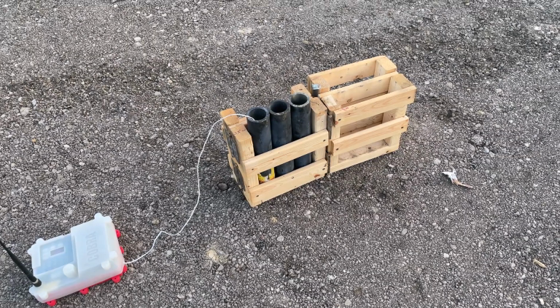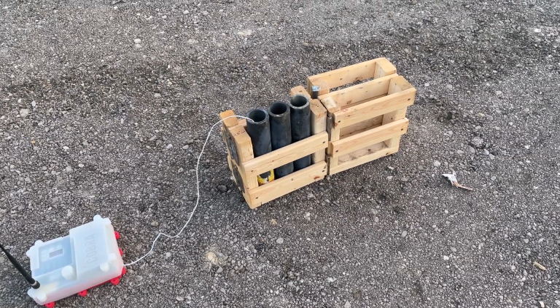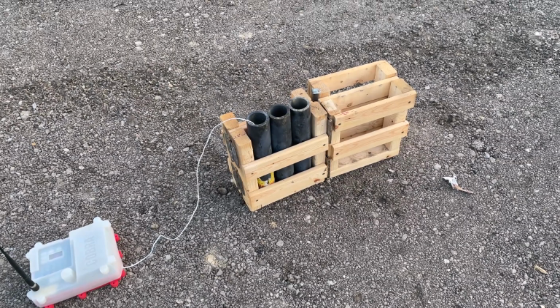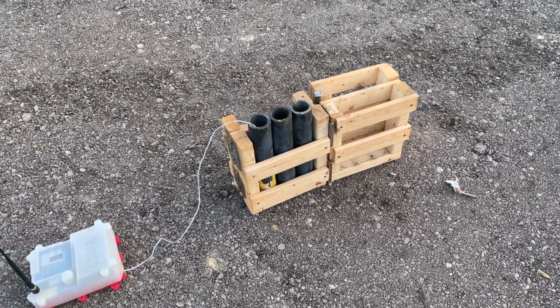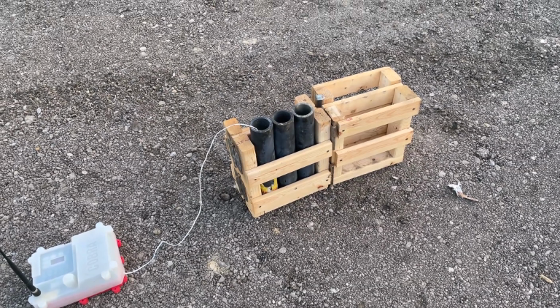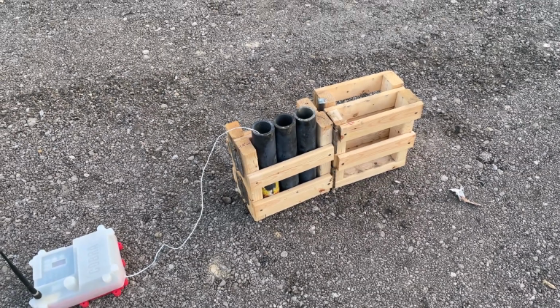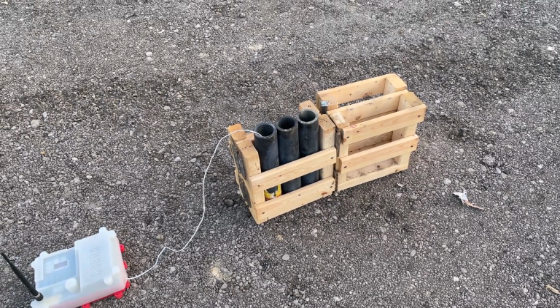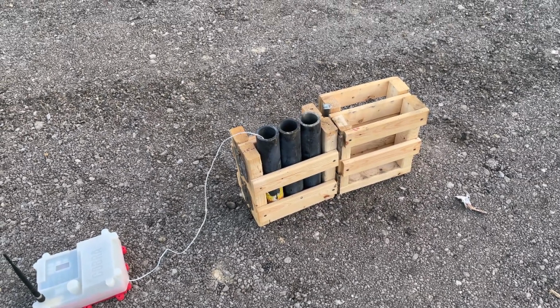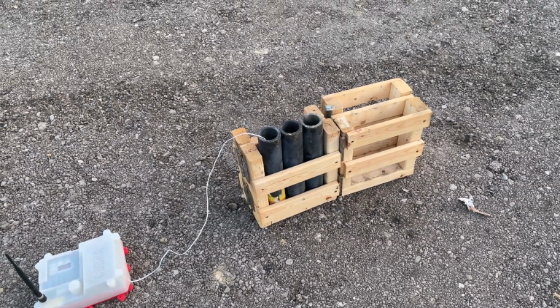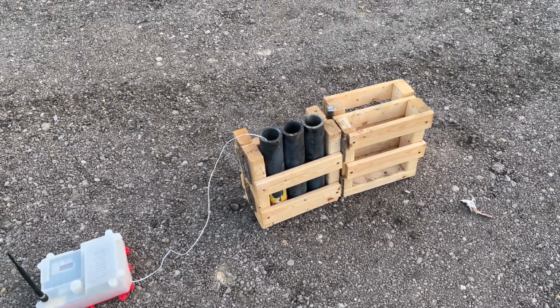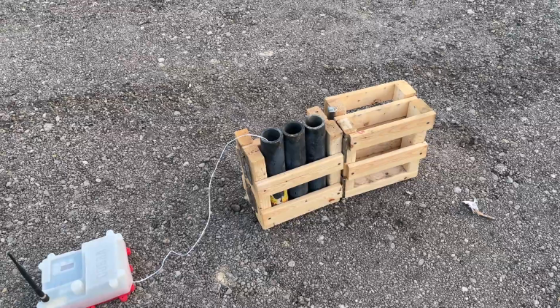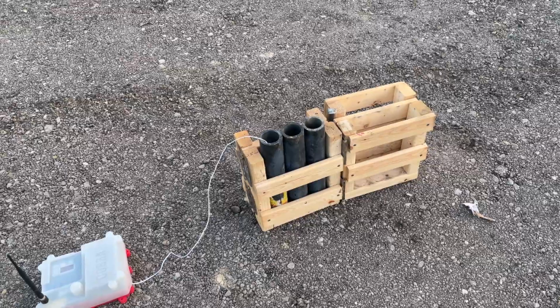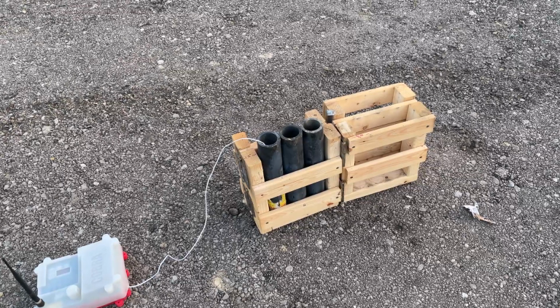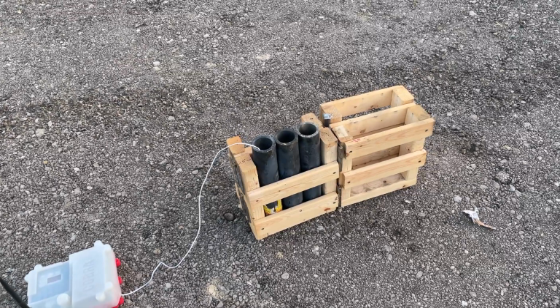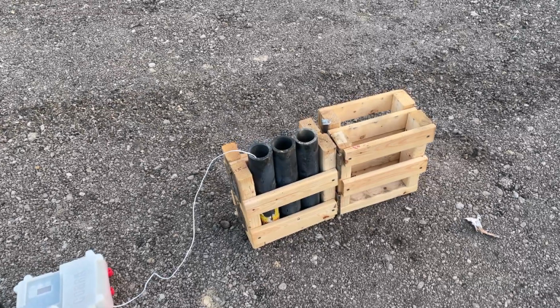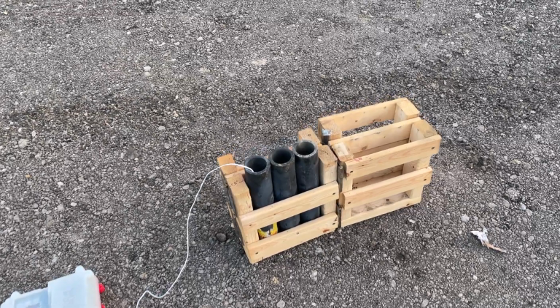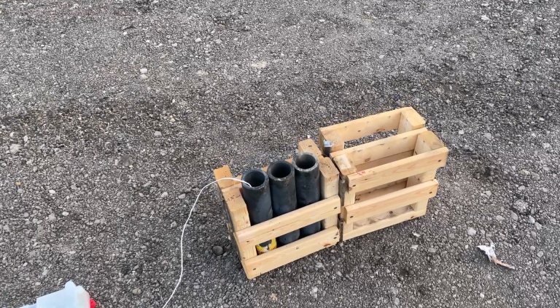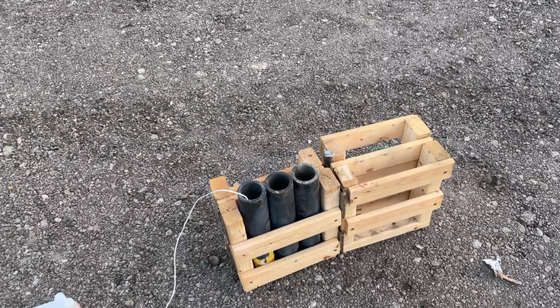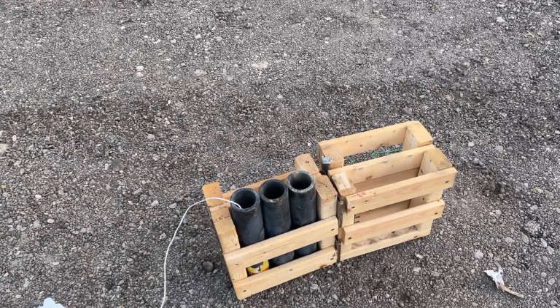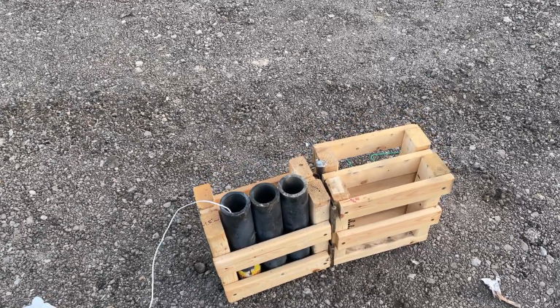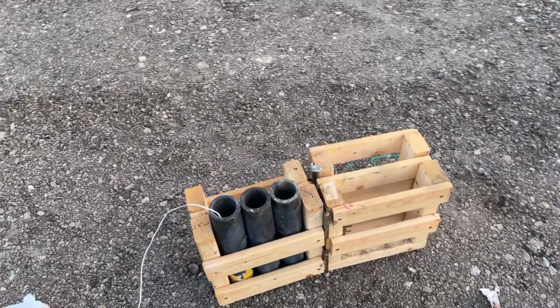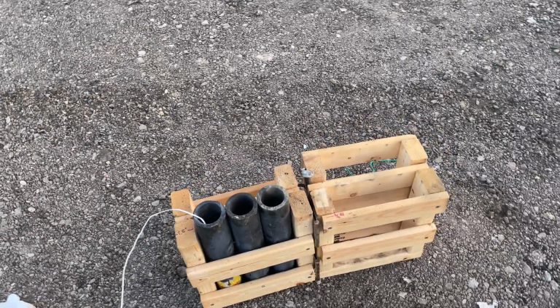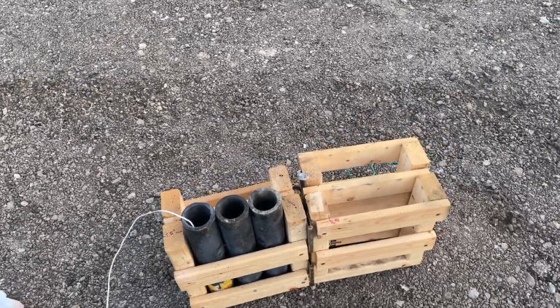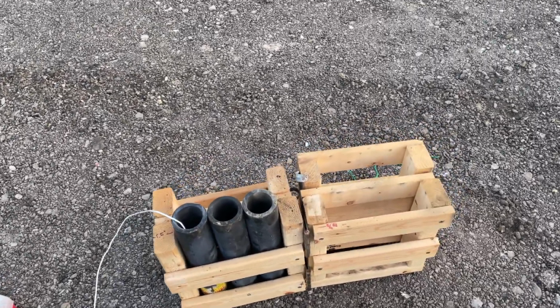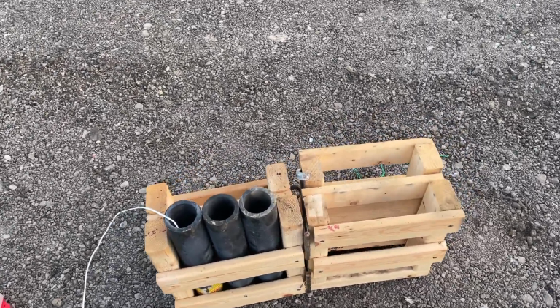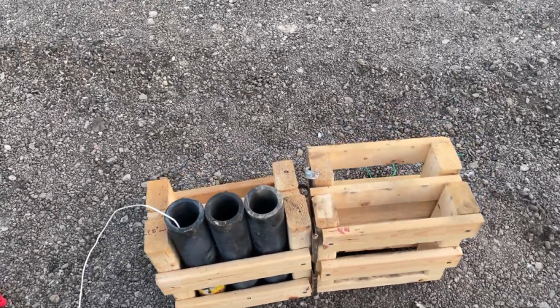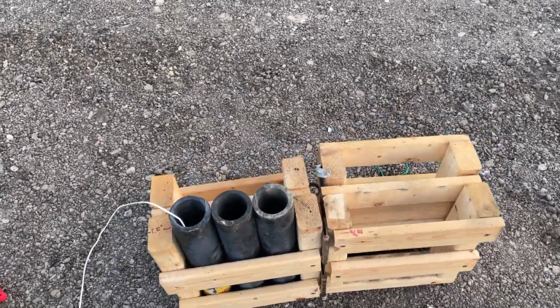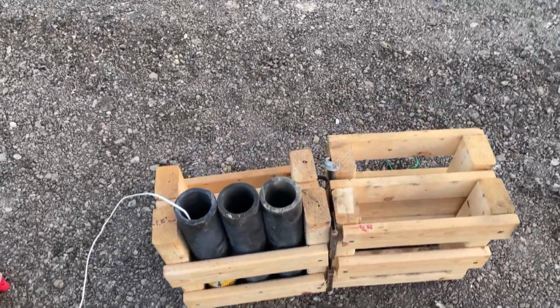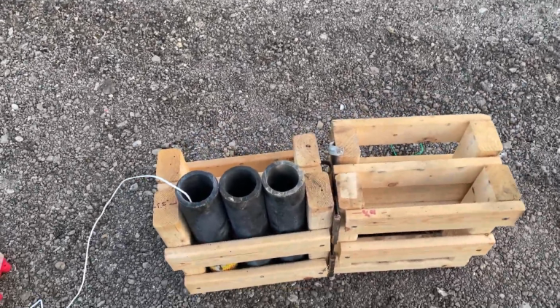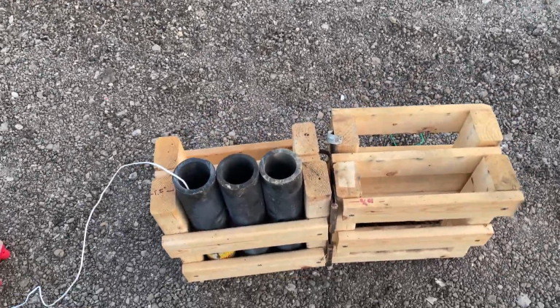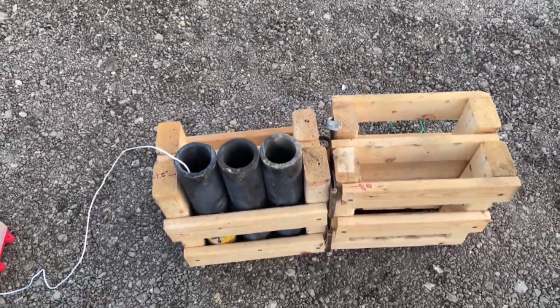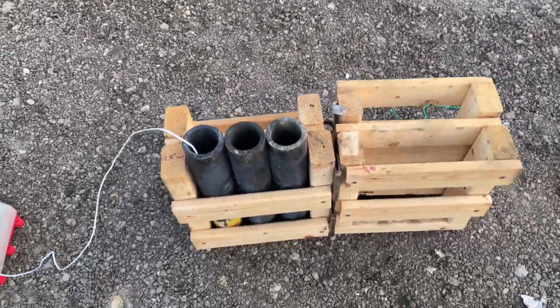All right, so we're going to try another little rack configuration. This is just a custom little rack that was made.